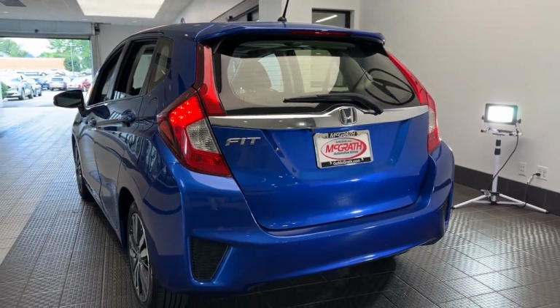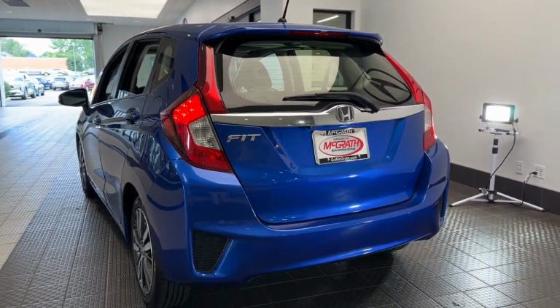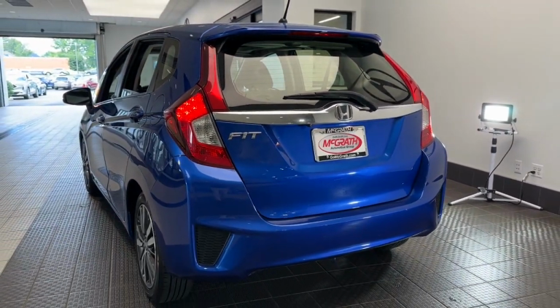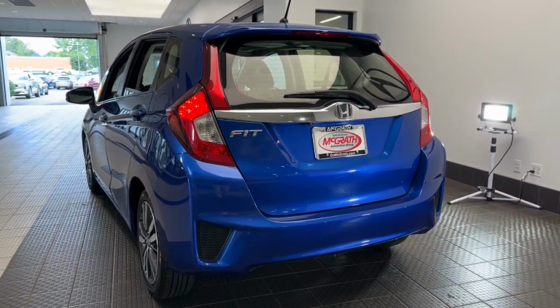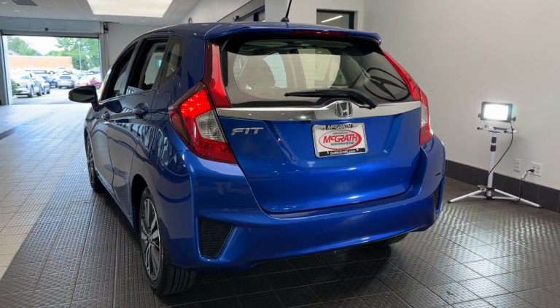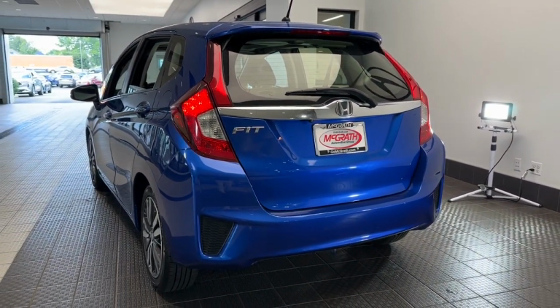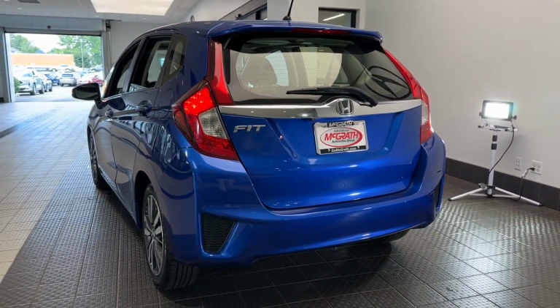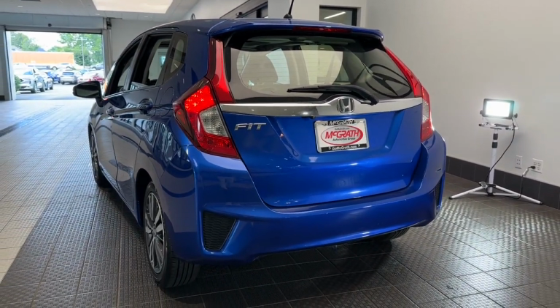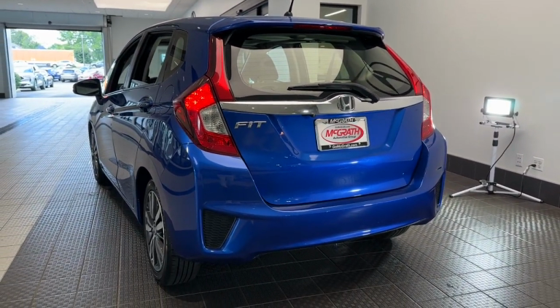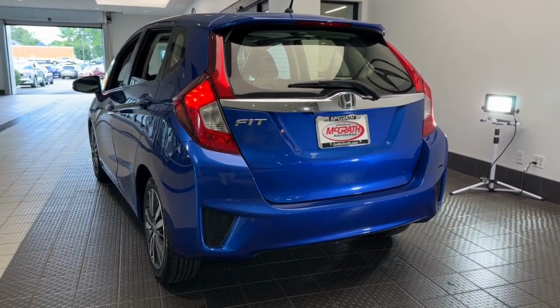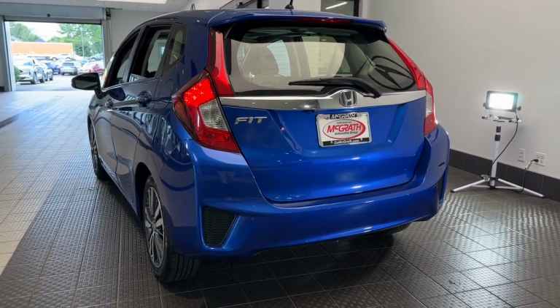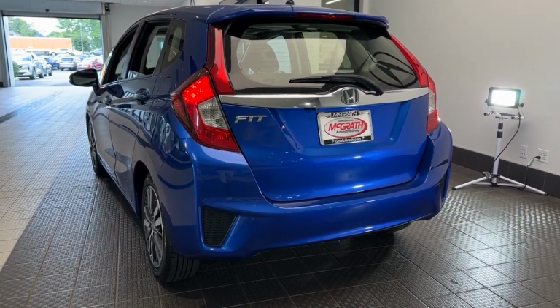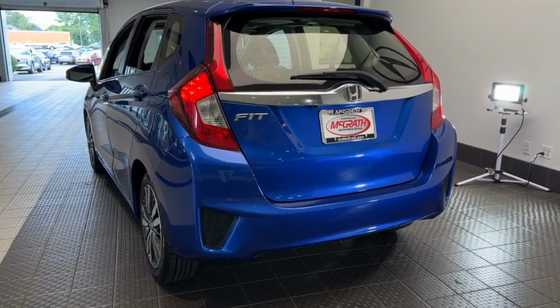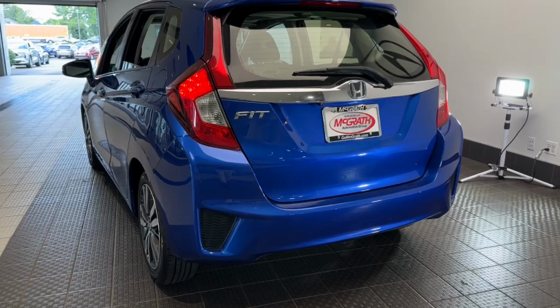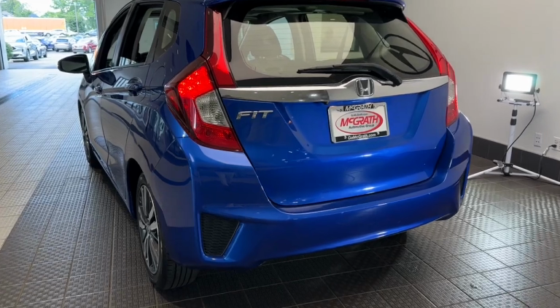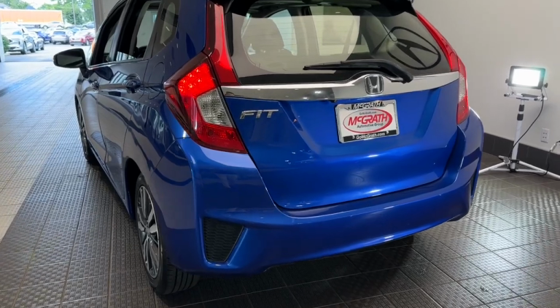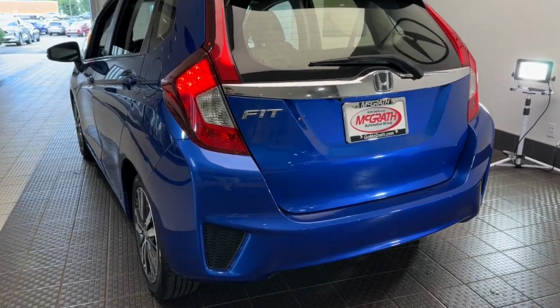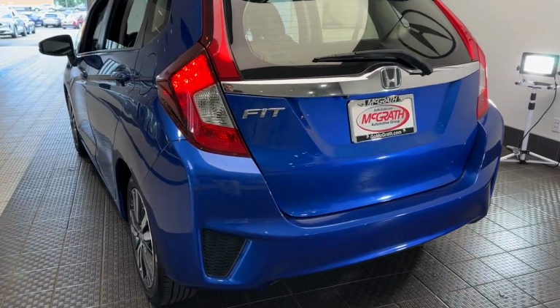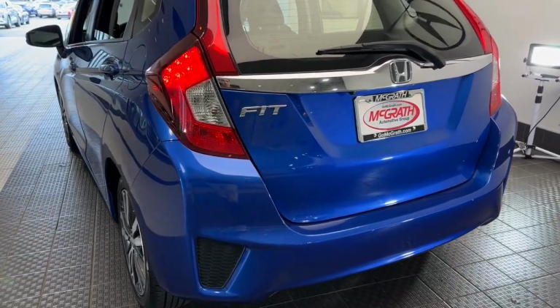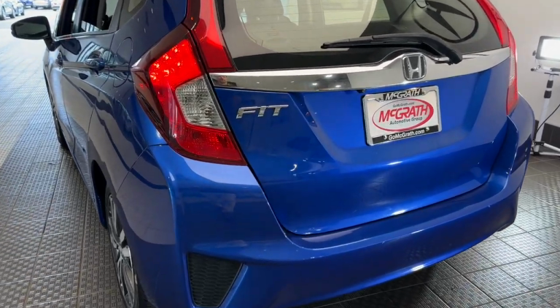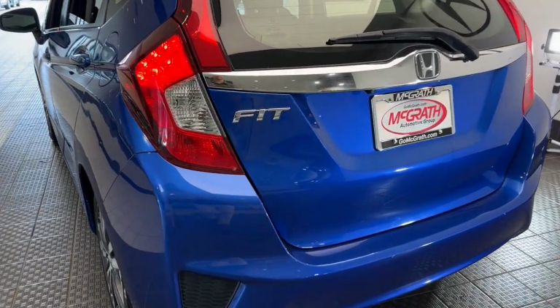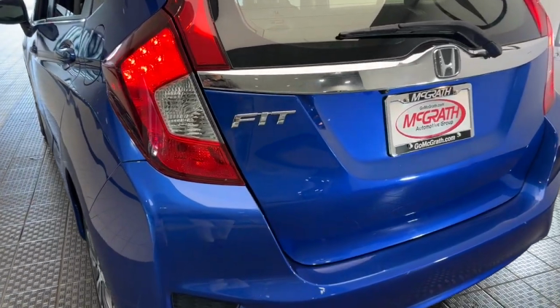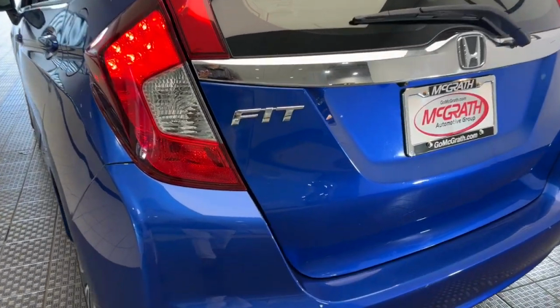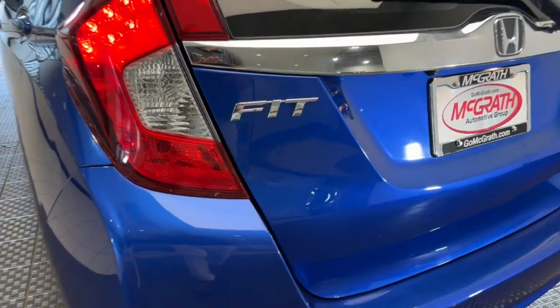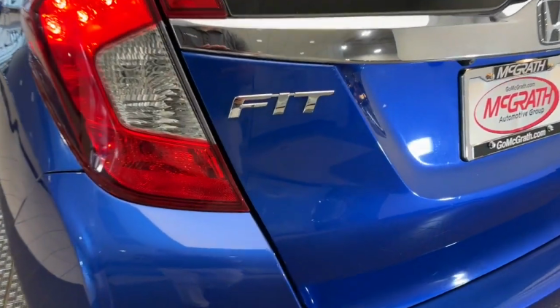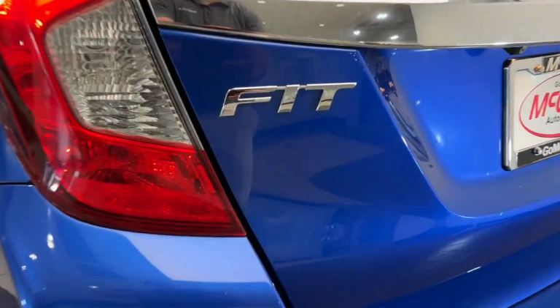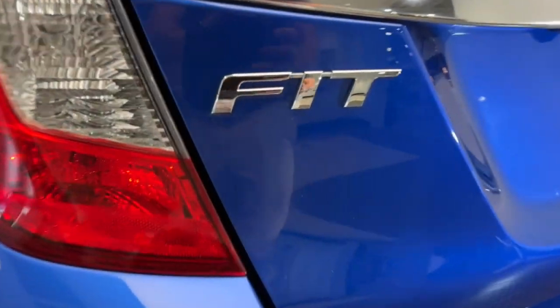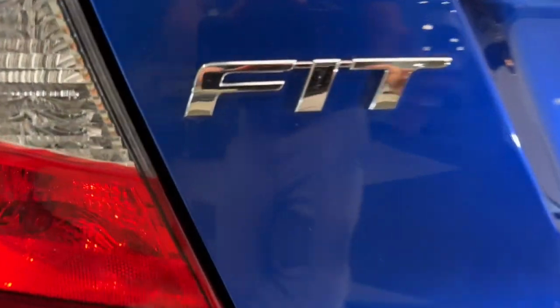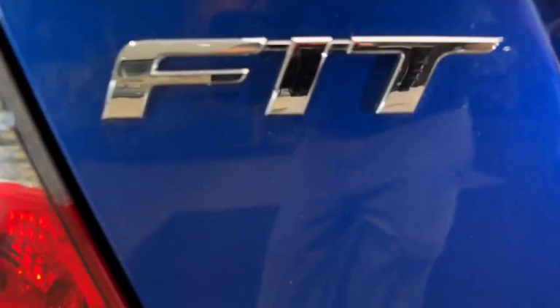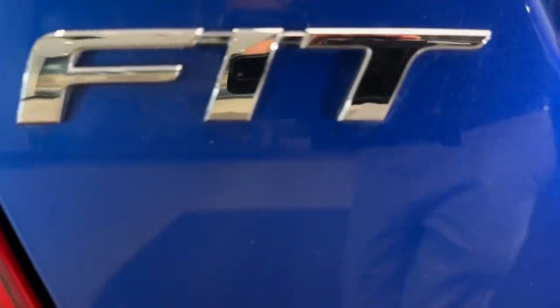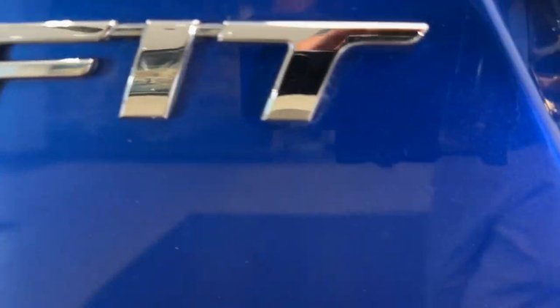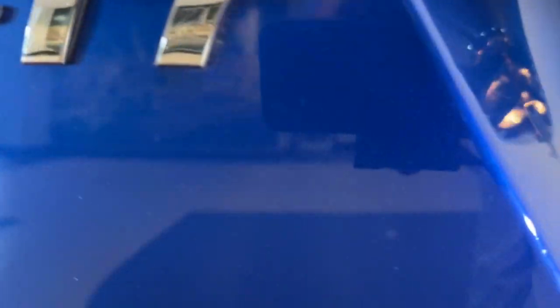It's time you had a little fun behind the wheel. This Honda Fit will make you smile. Drive it today.